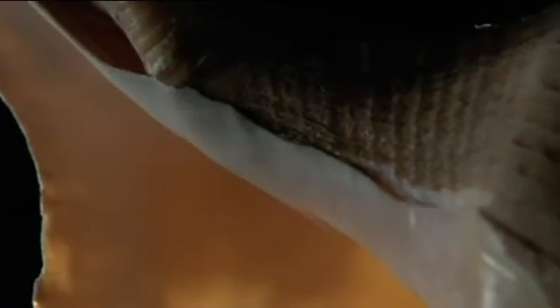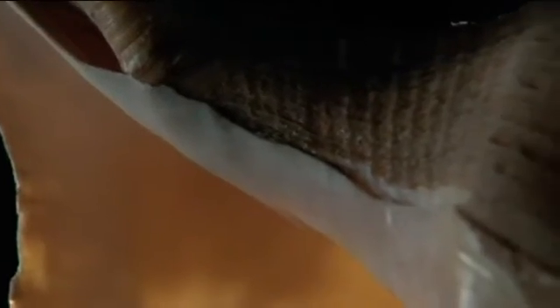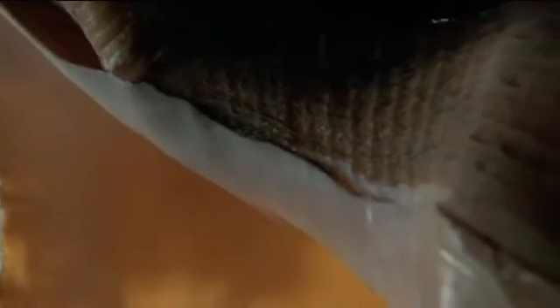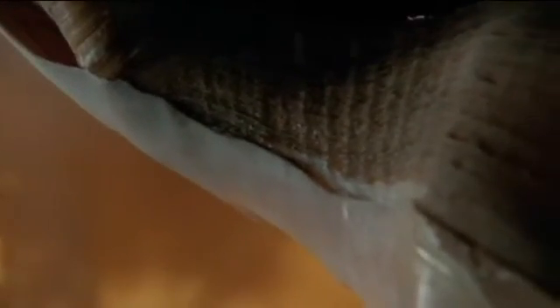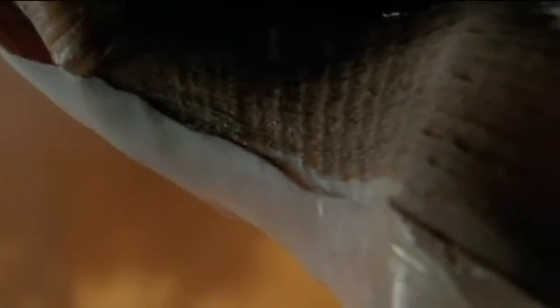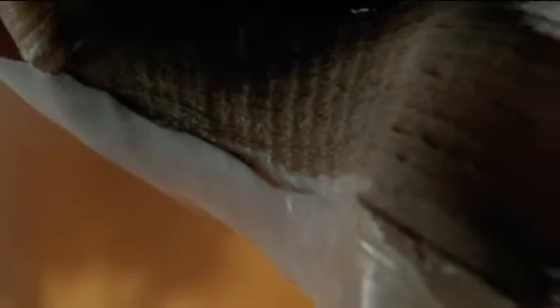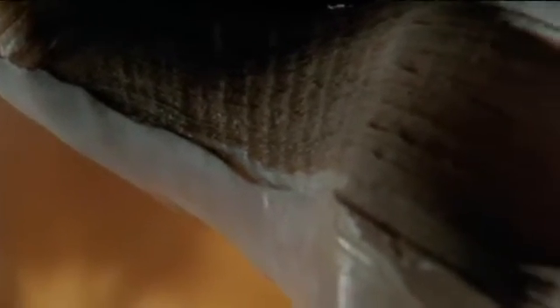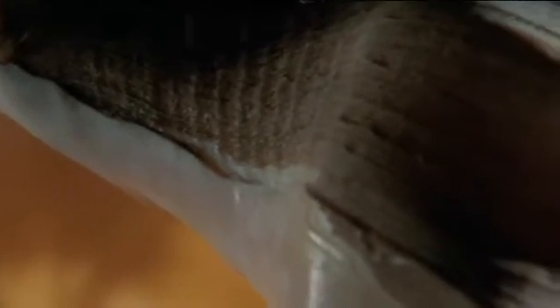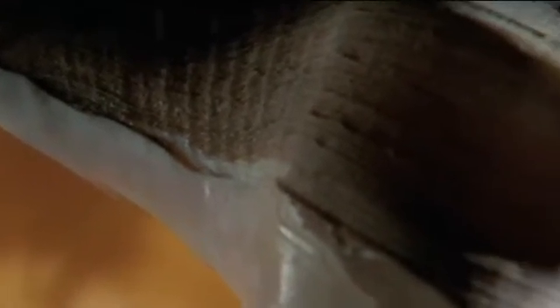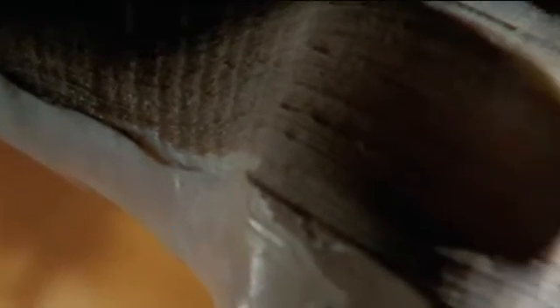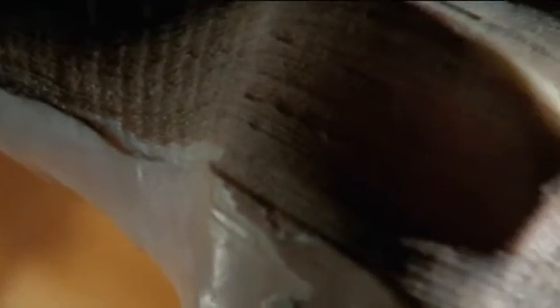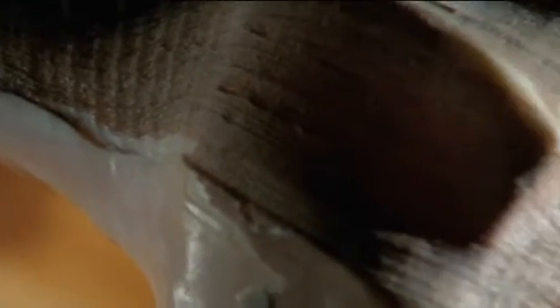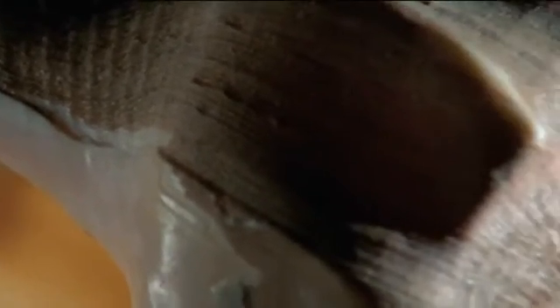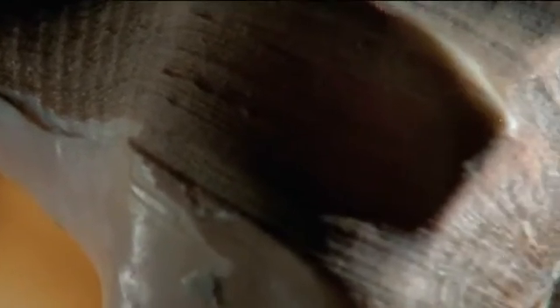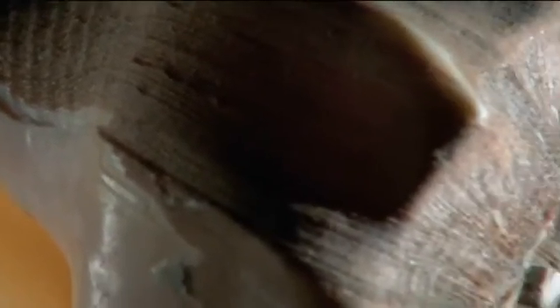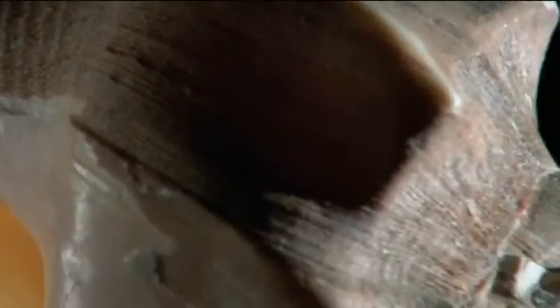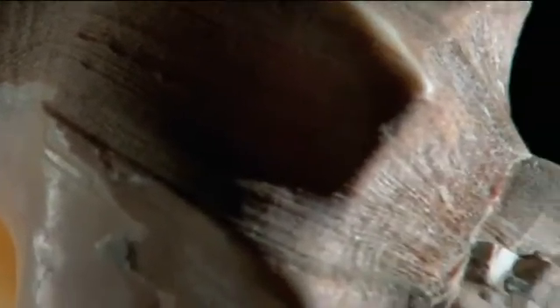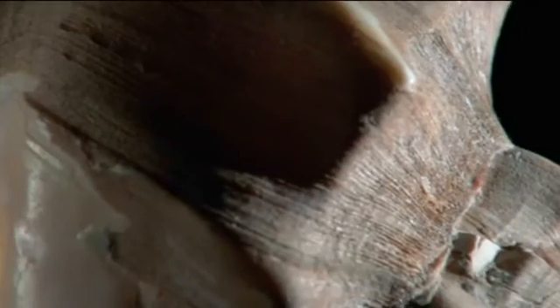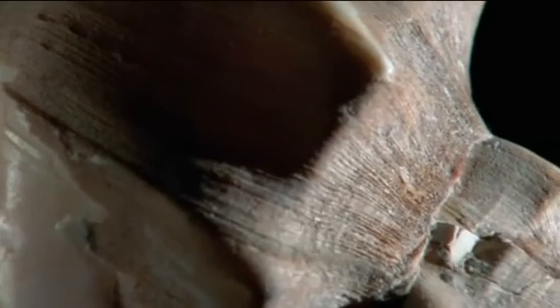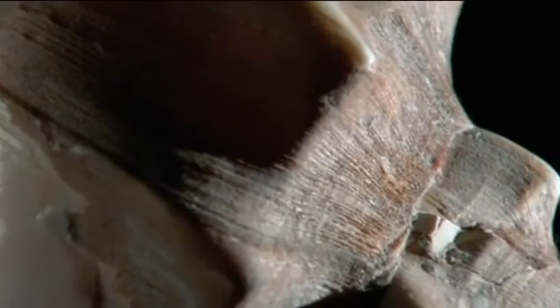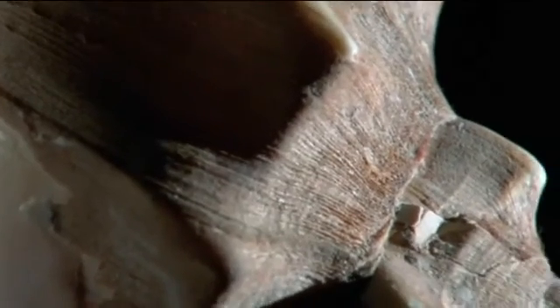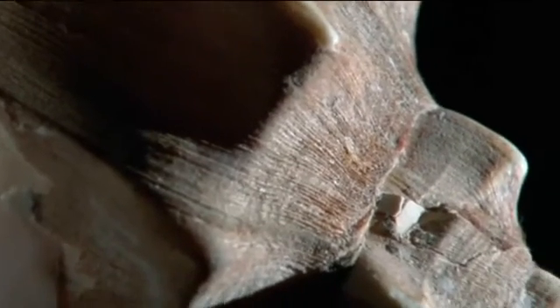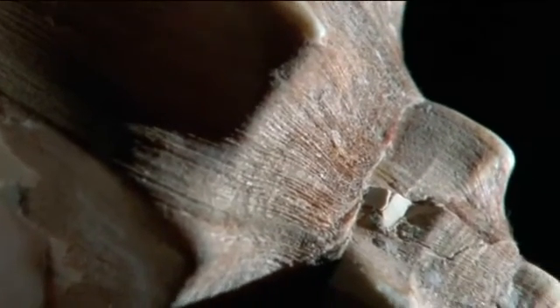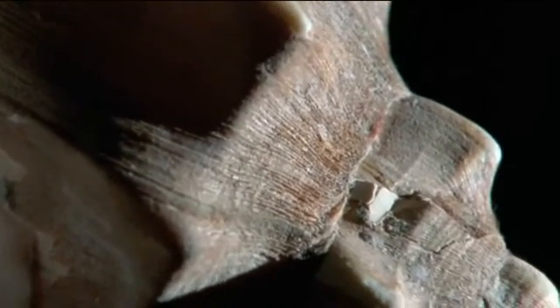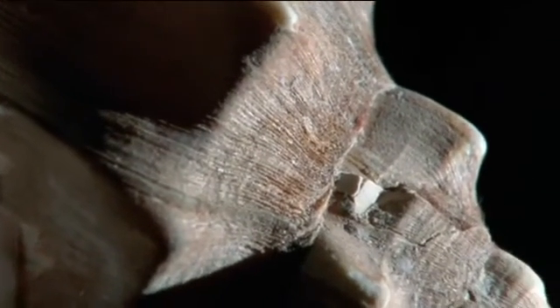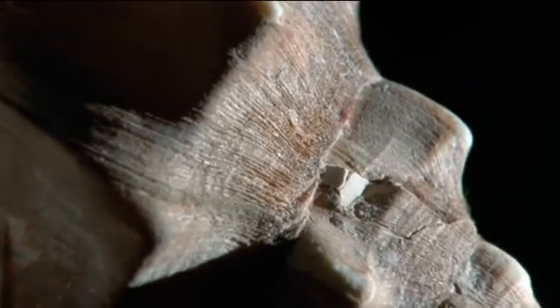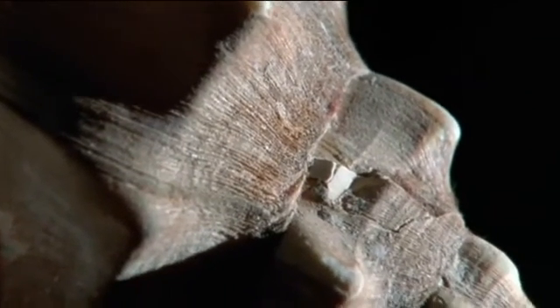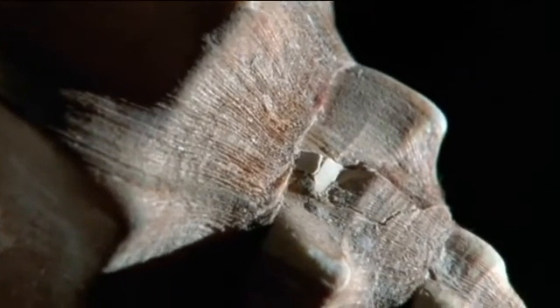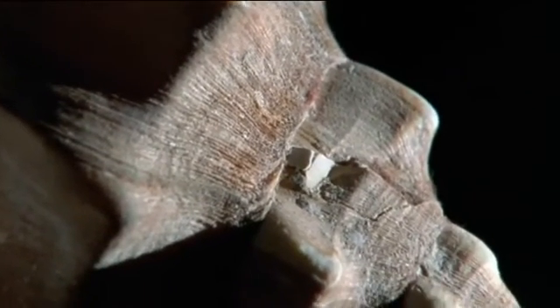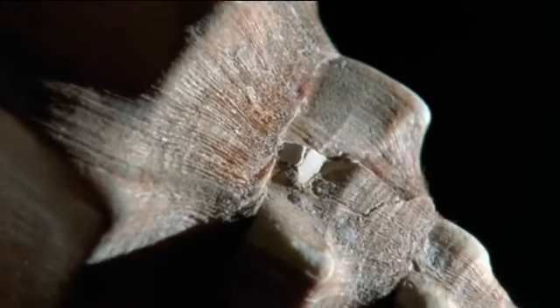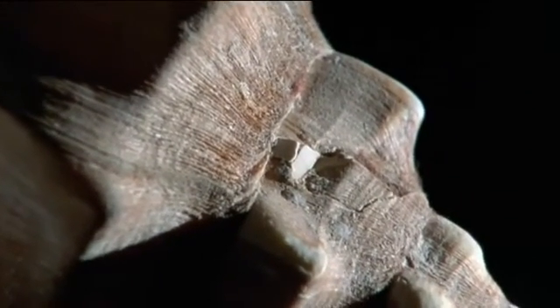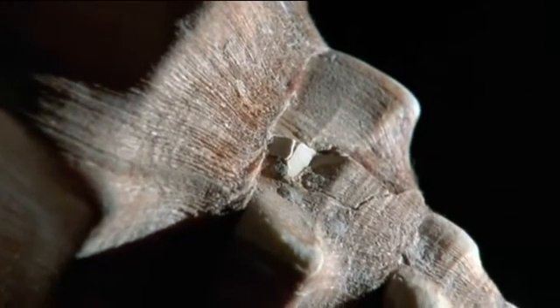And a repaired break remains on the surface of the shell, visible for the animal's entire life.